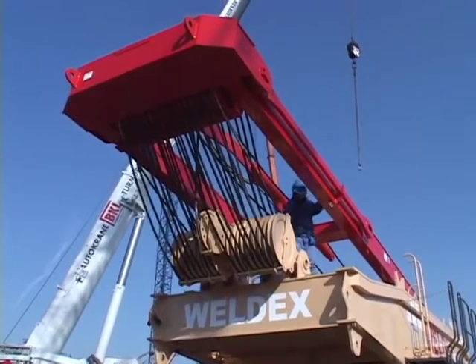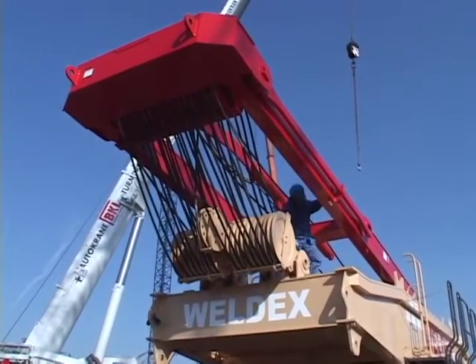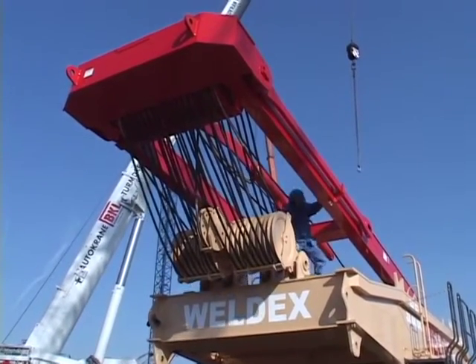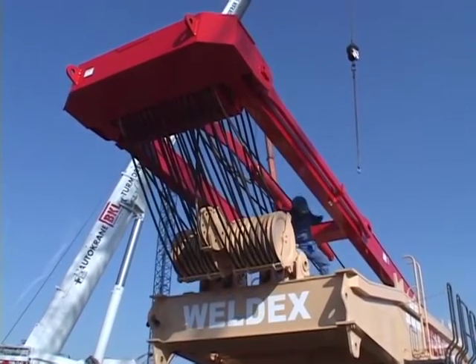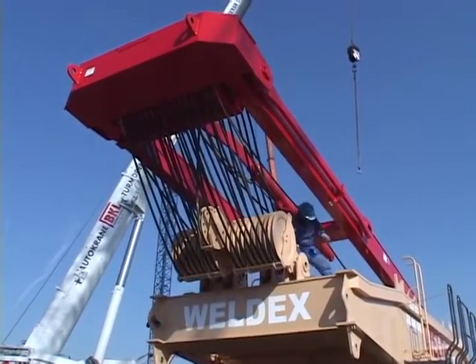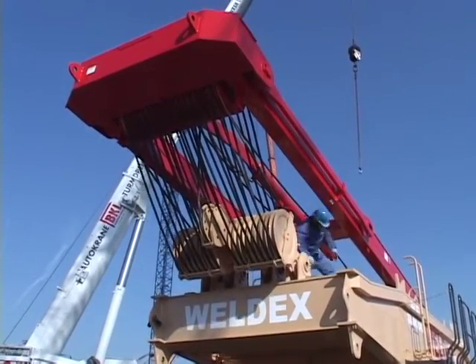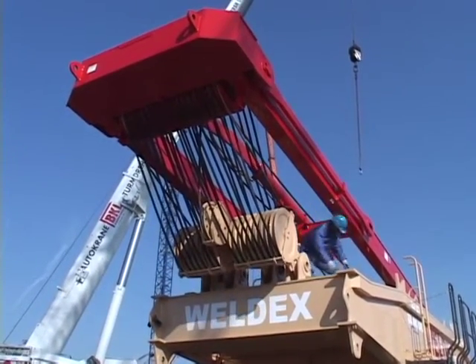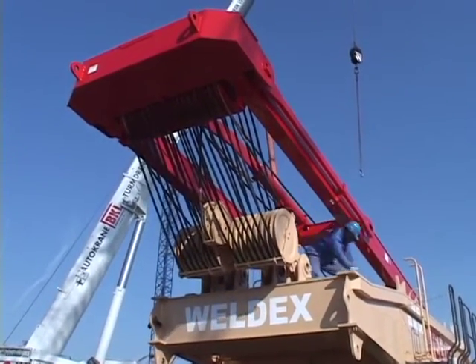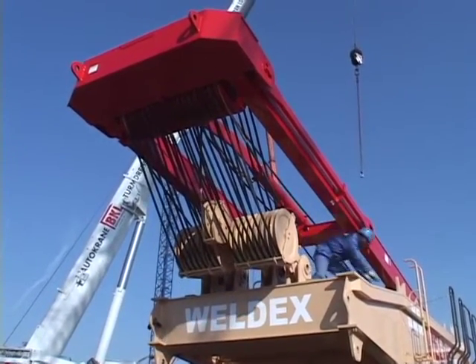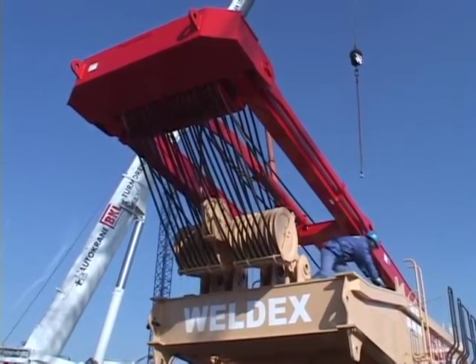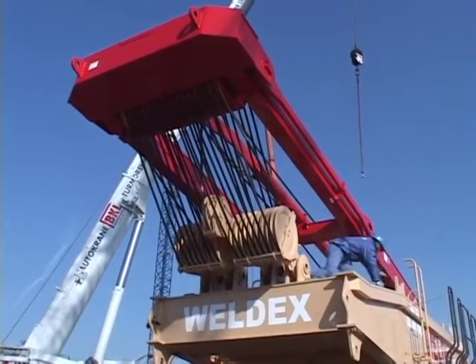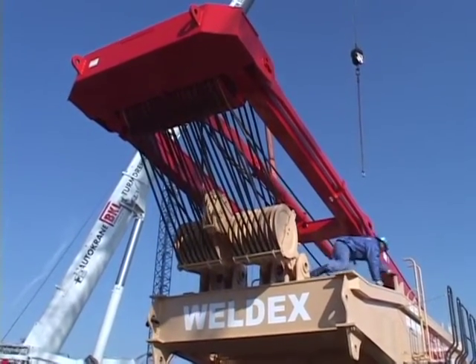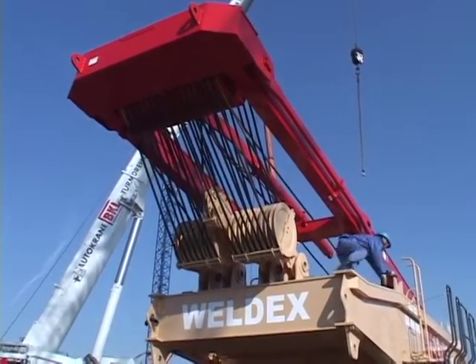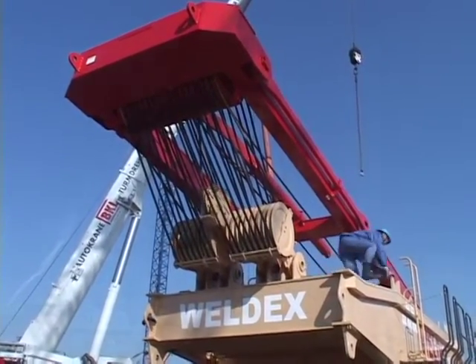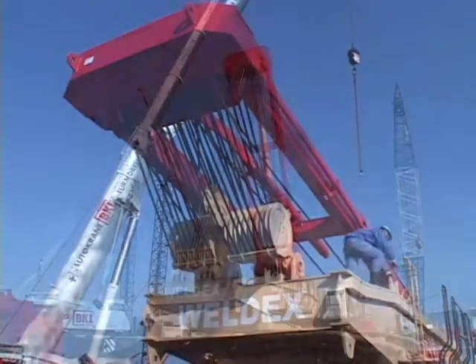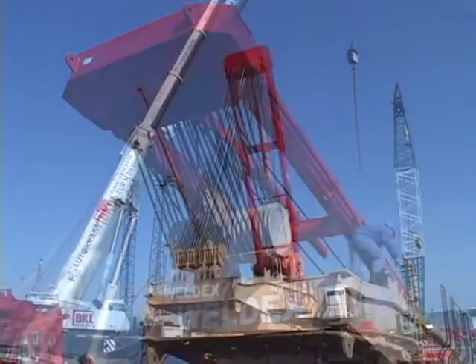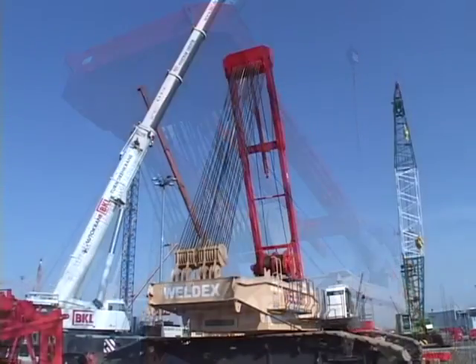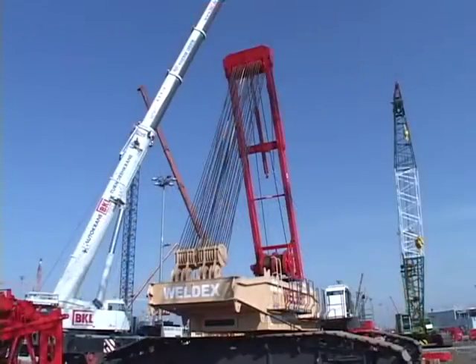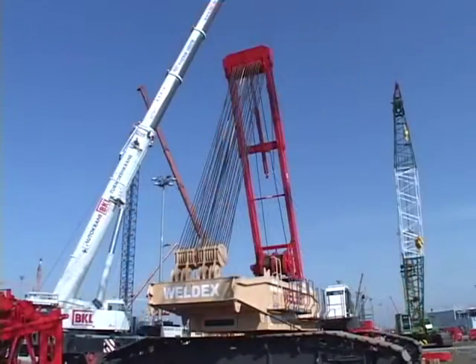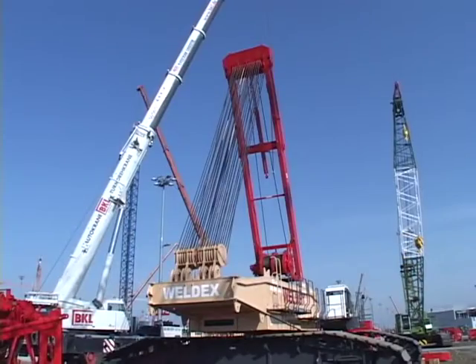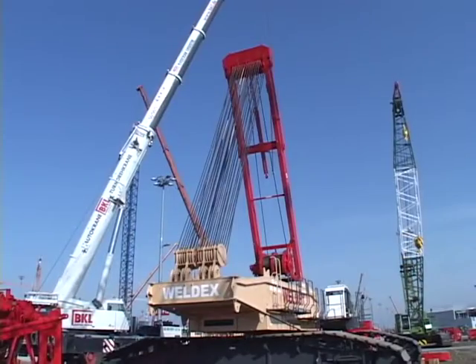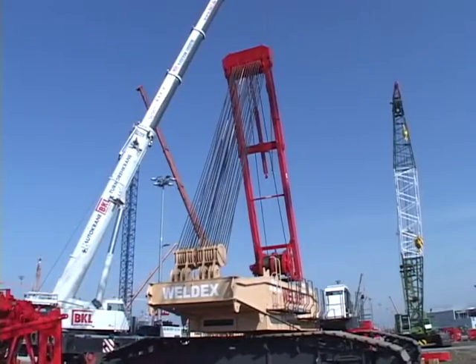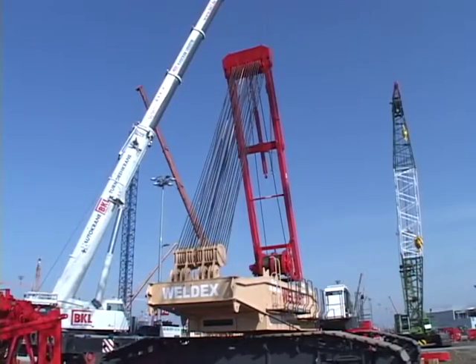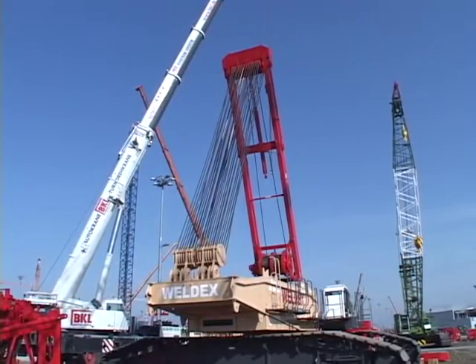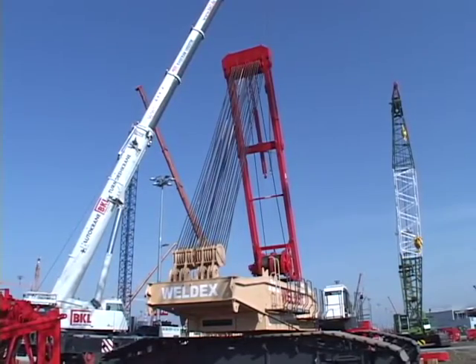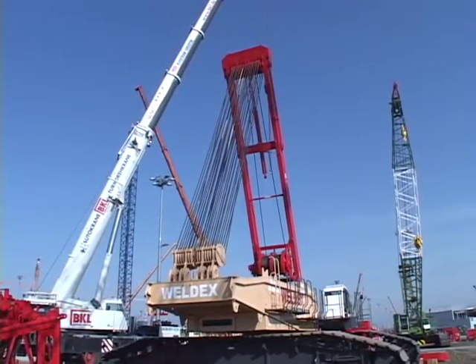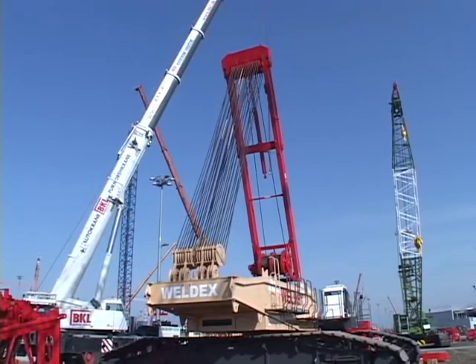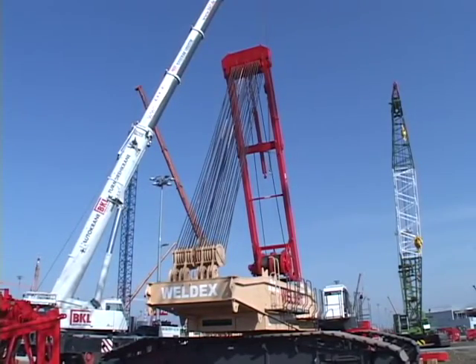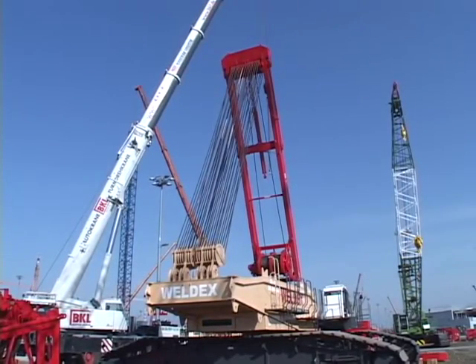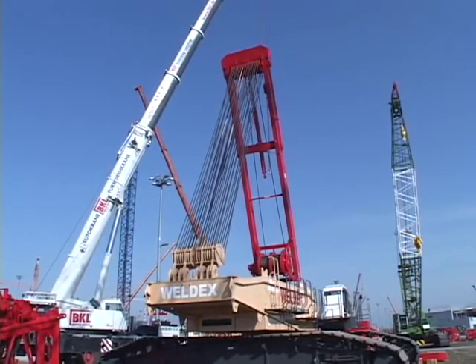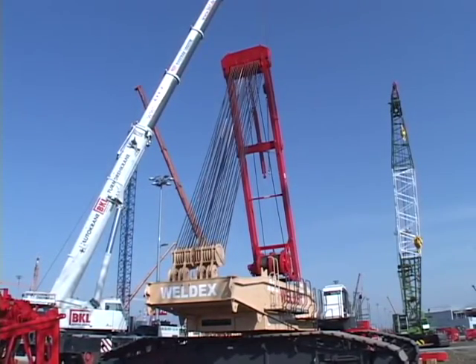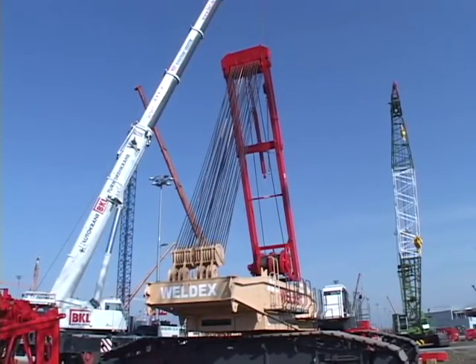Raise the mast by extending the crane mast cylinder while paying out the W1 hoist rope.